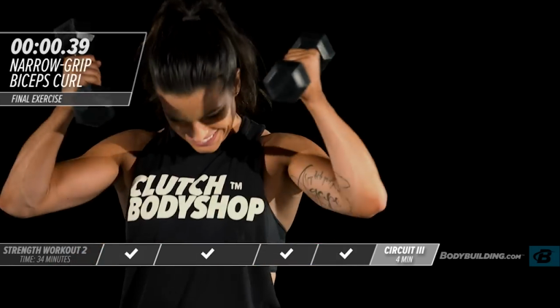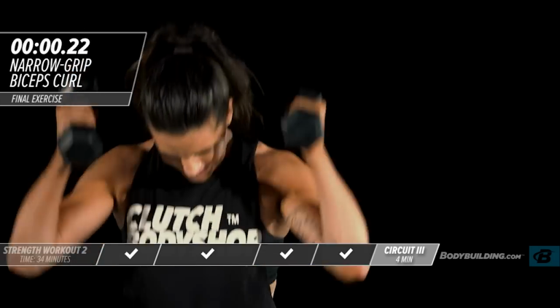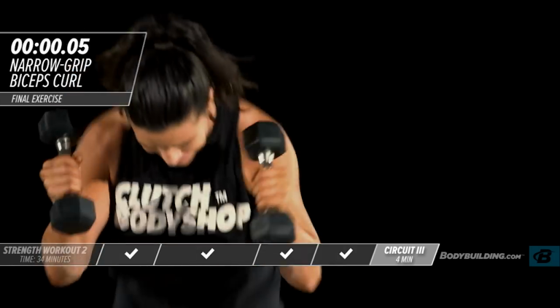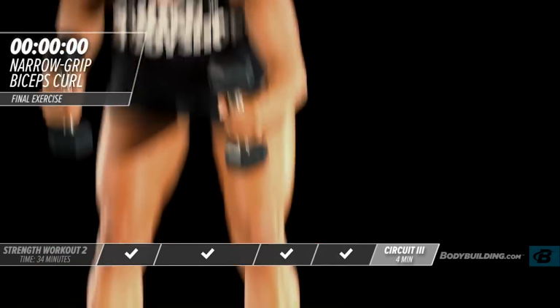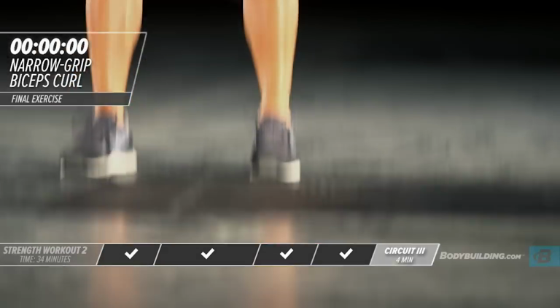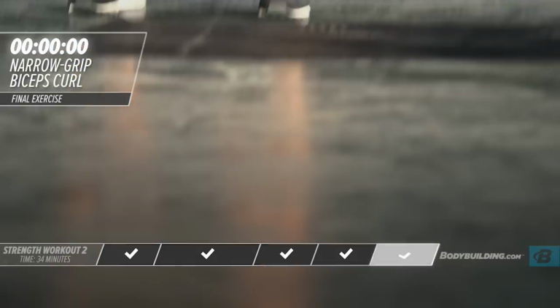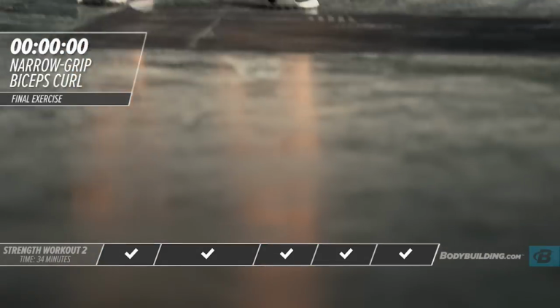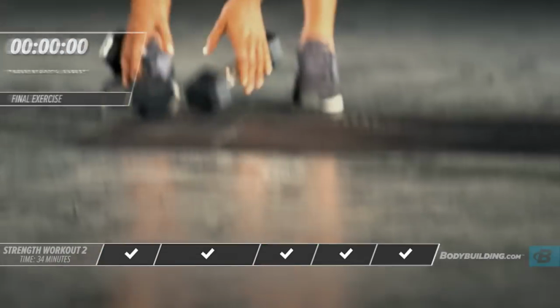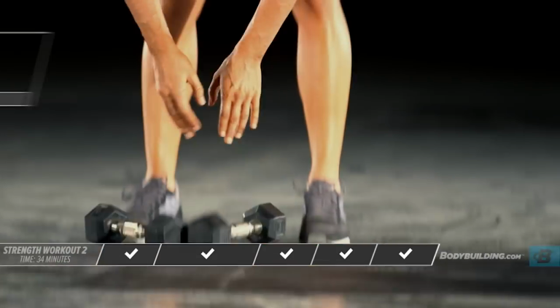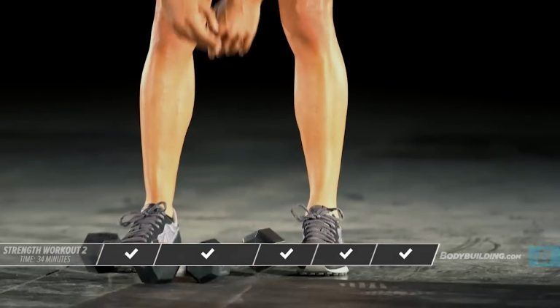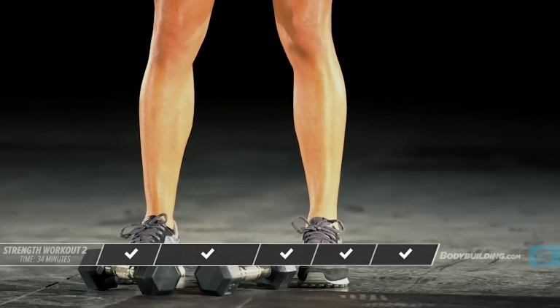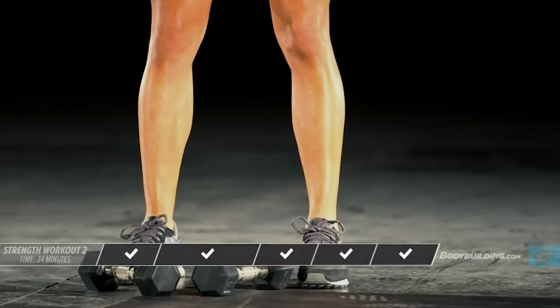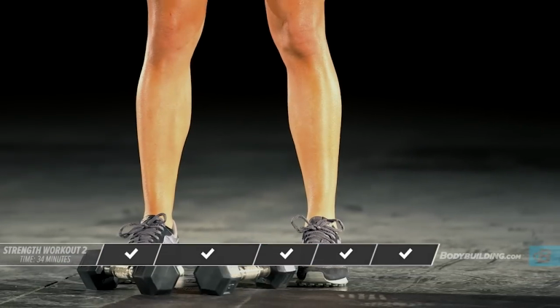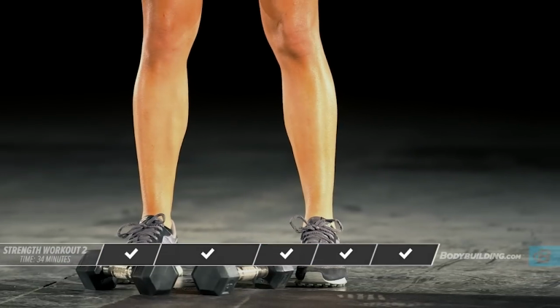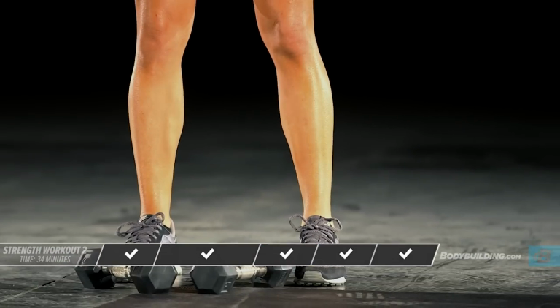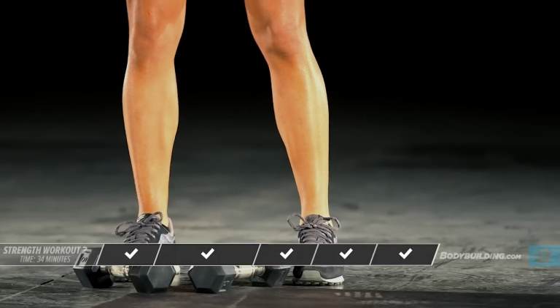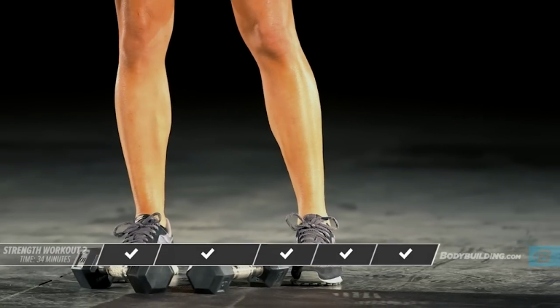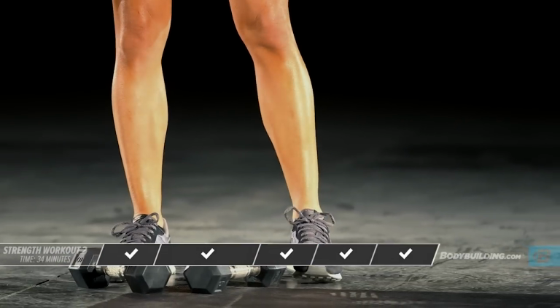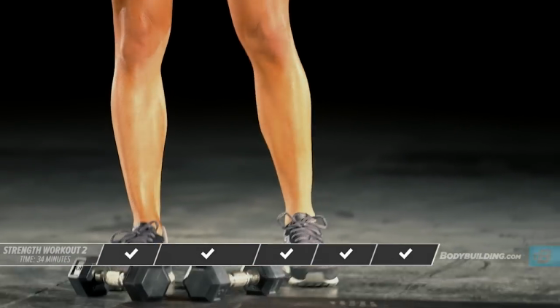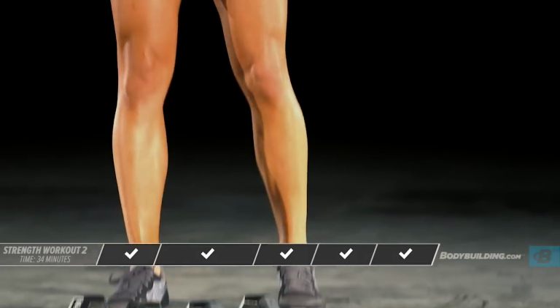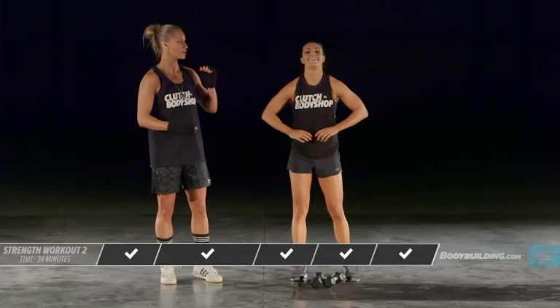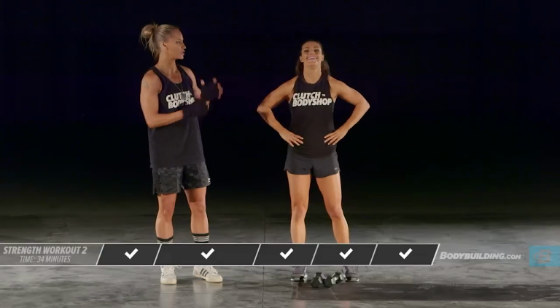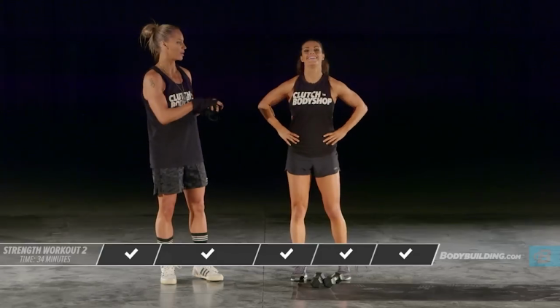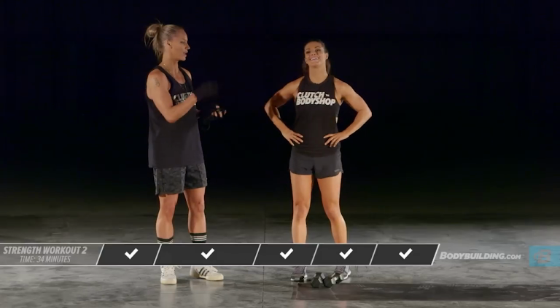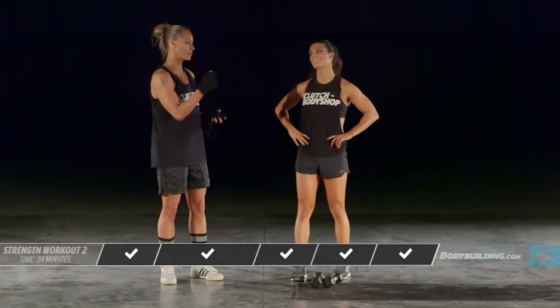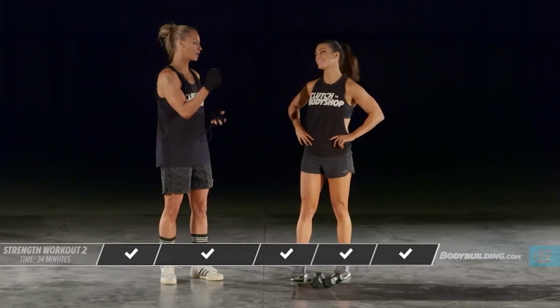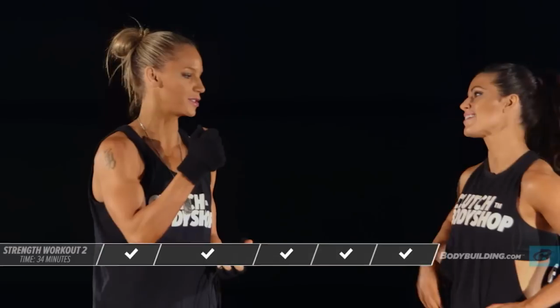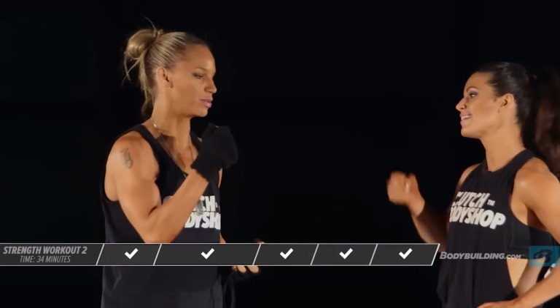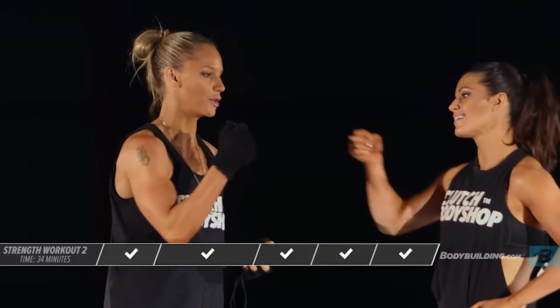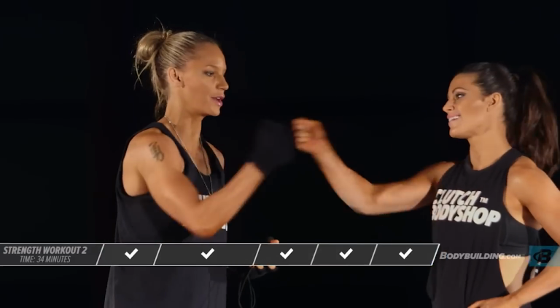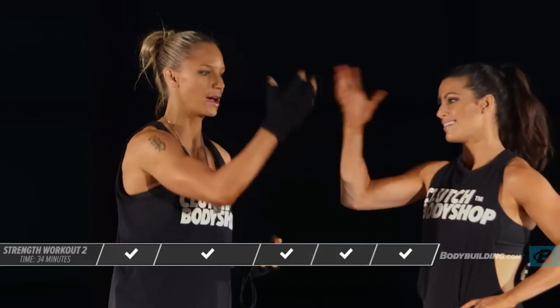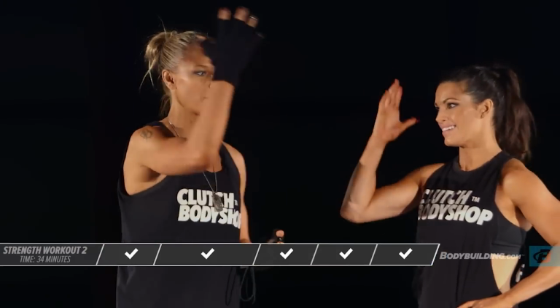This workout is done. Good job at home. Good job, Amber. Let's blow it up.